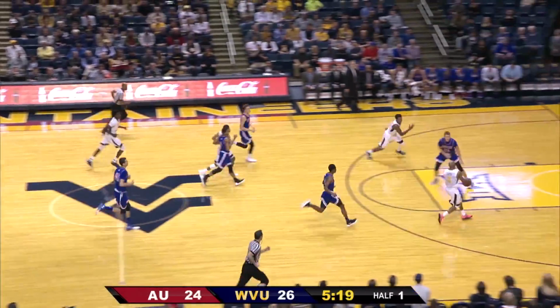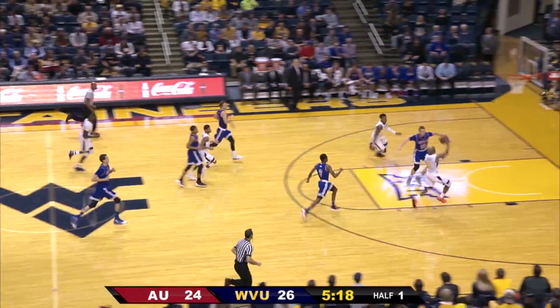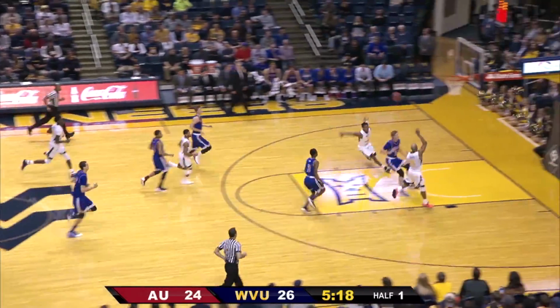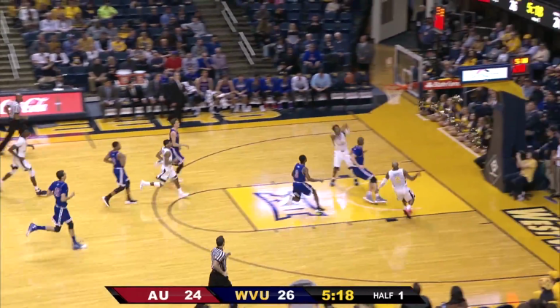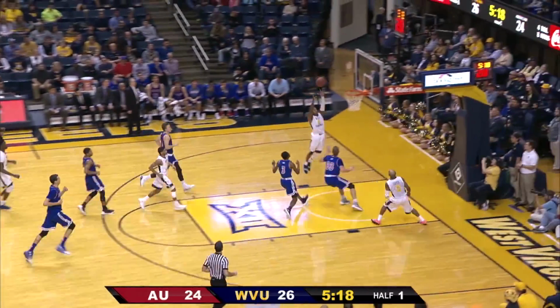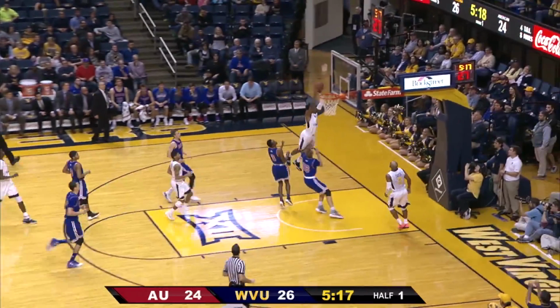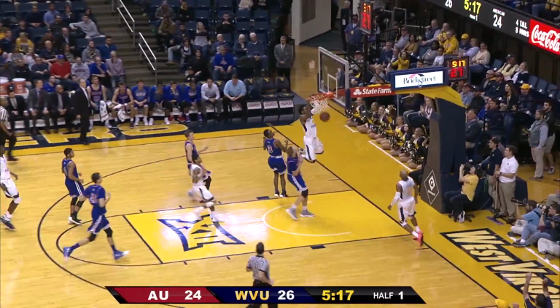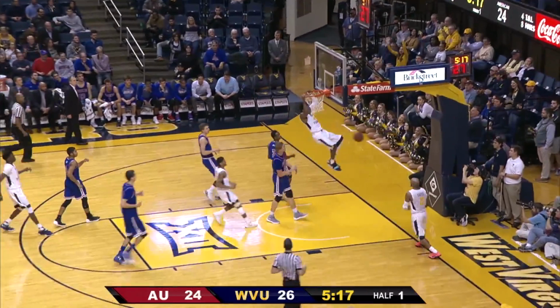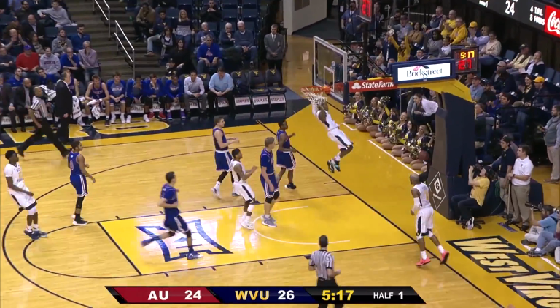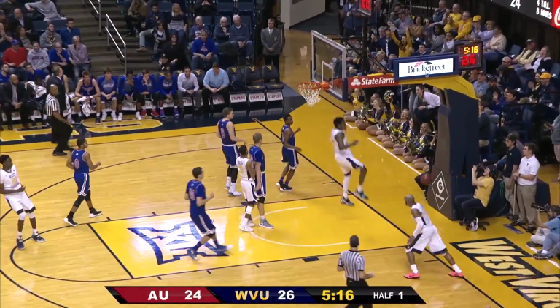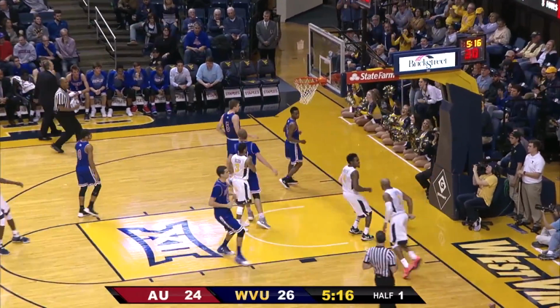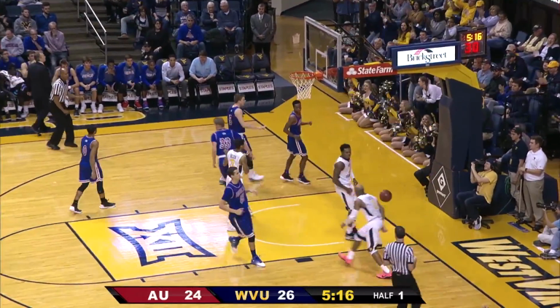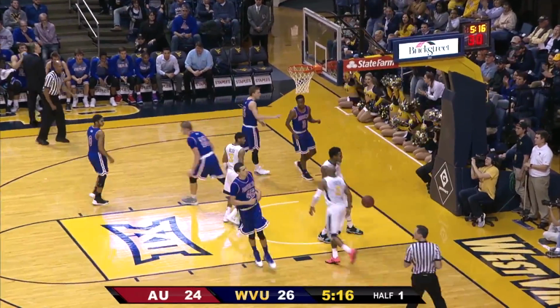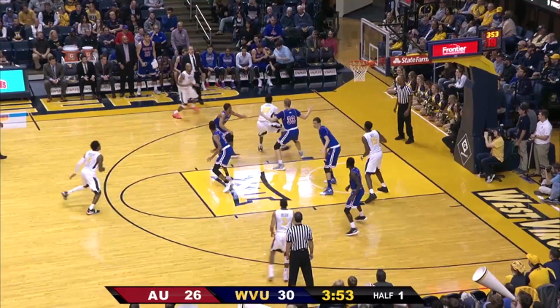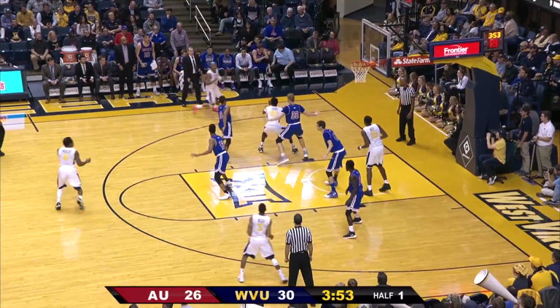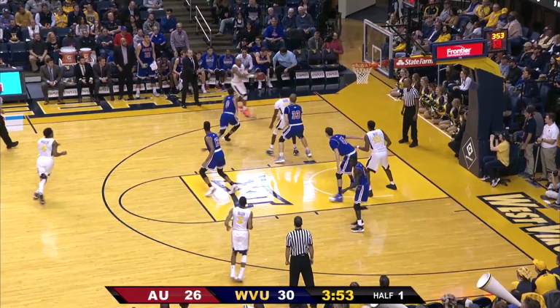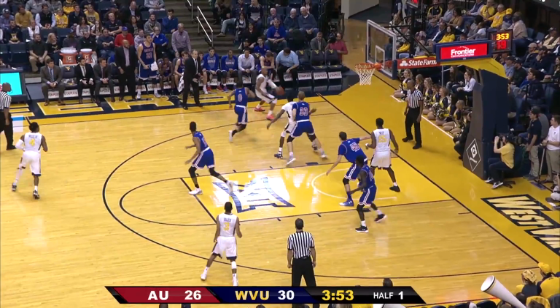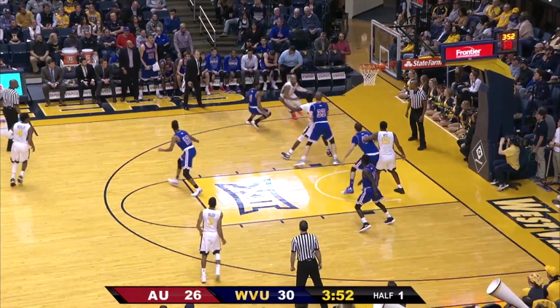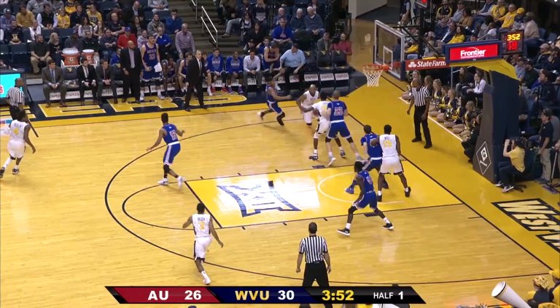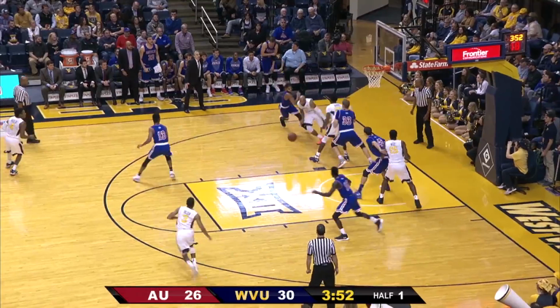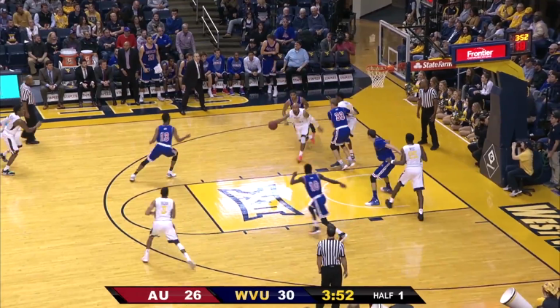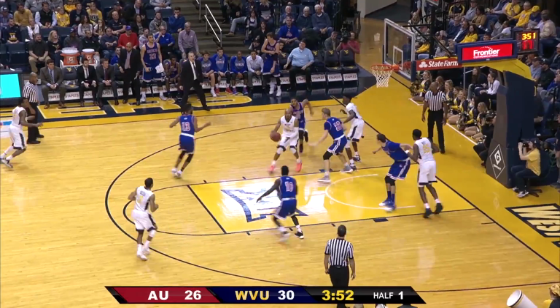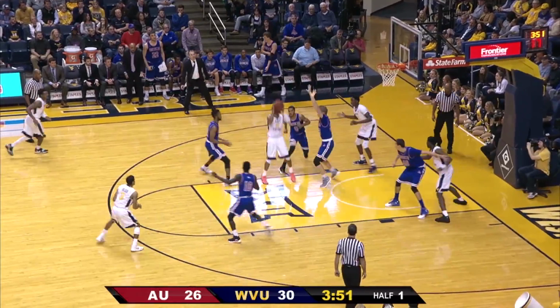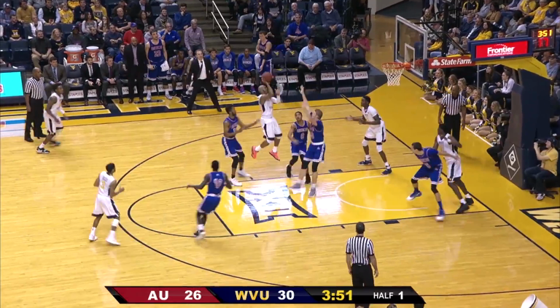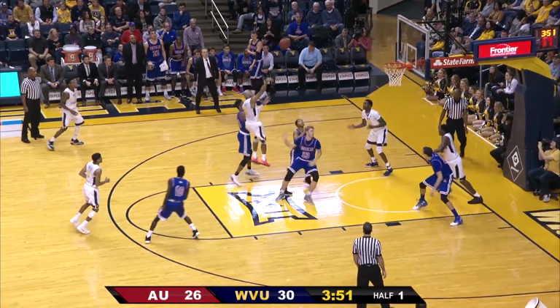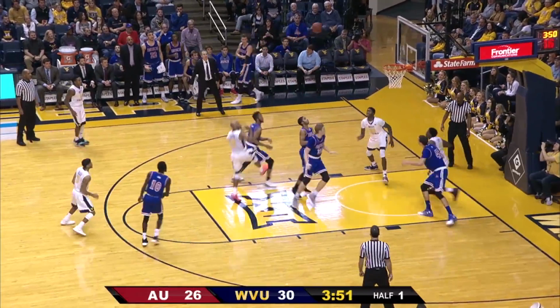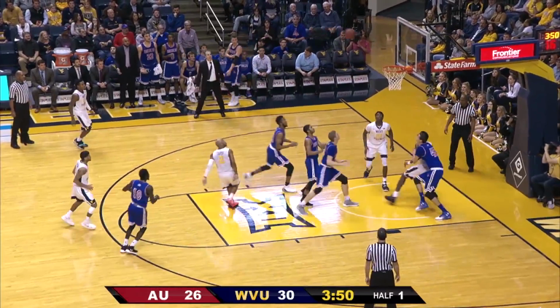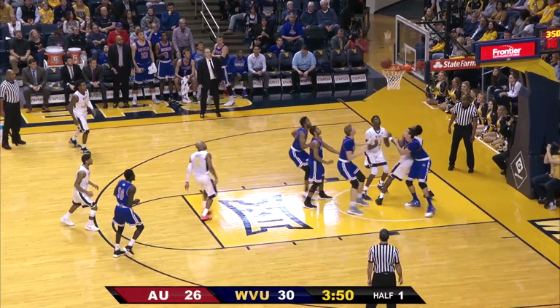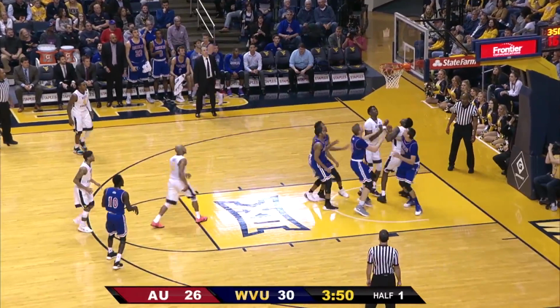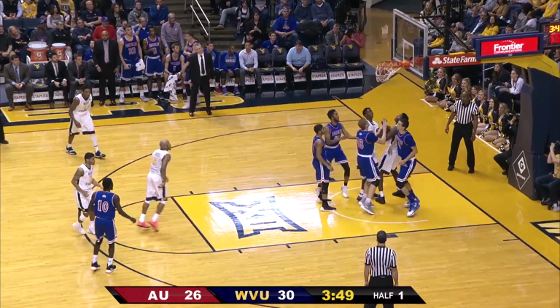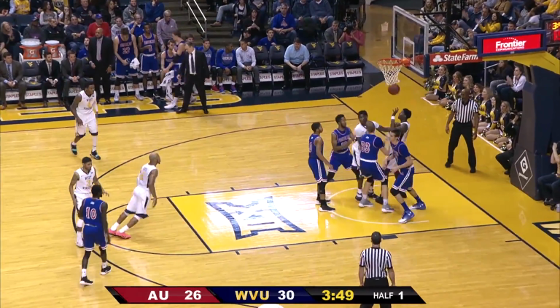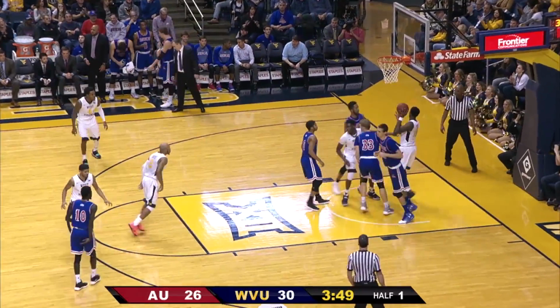Miles bounces it right side, Carter to Miles. Wesley Harris kicks it left corner to Carter, down the baseline he drives on a floater in the air — up and in.